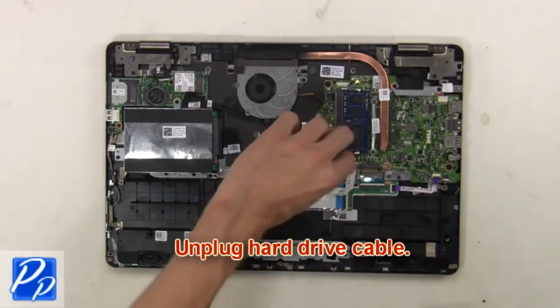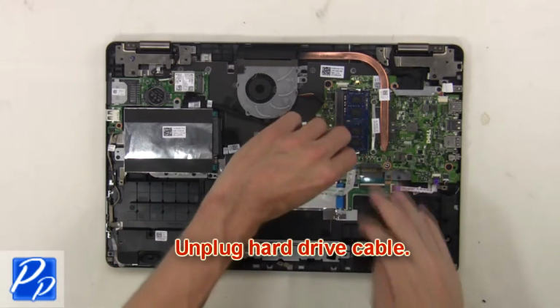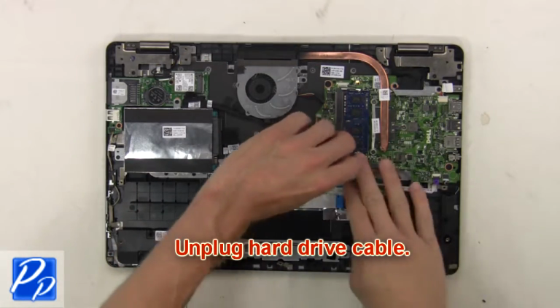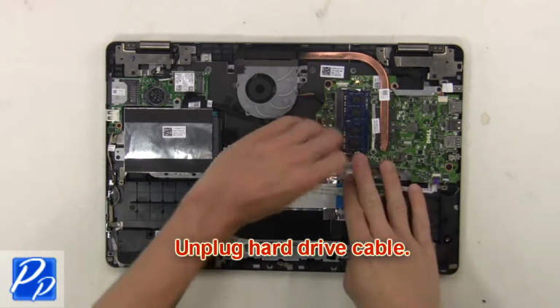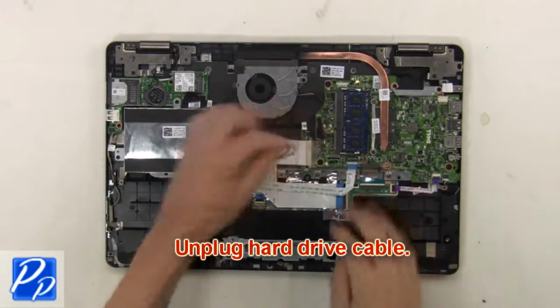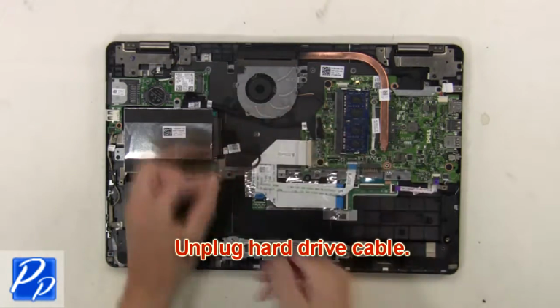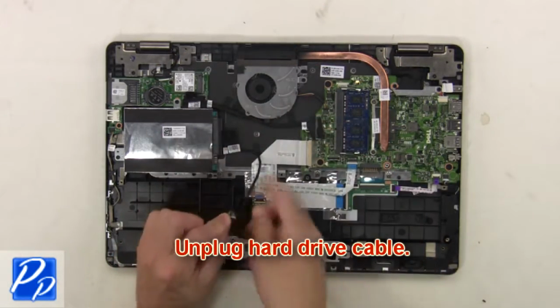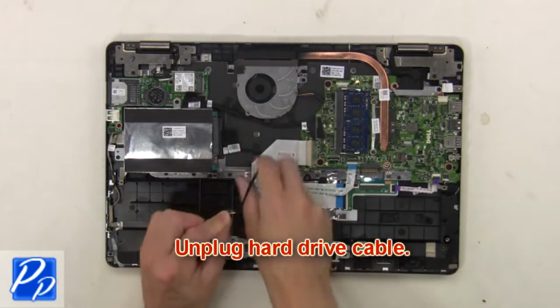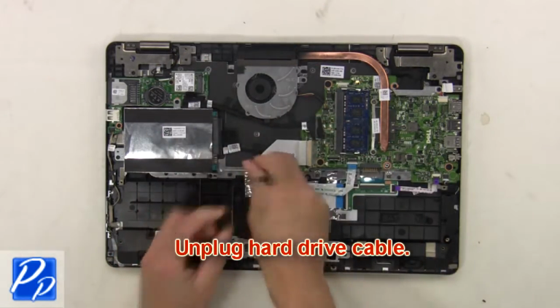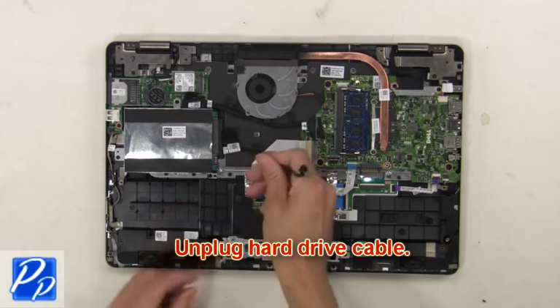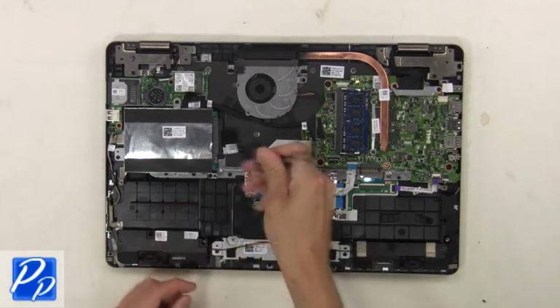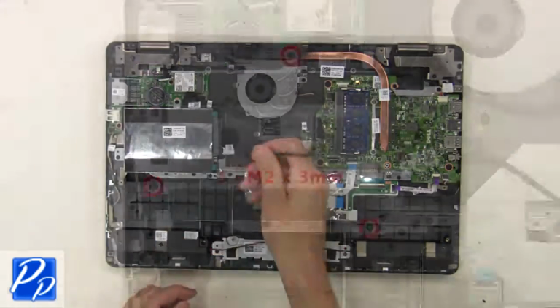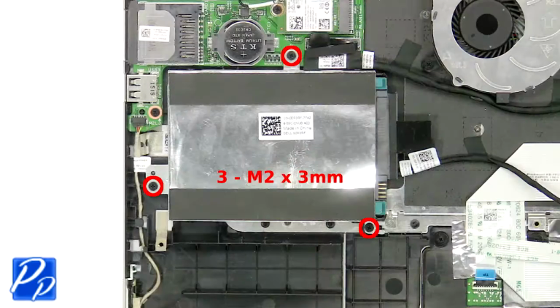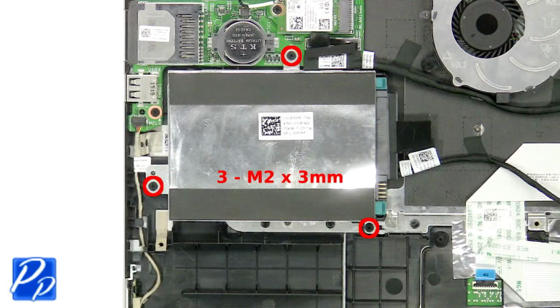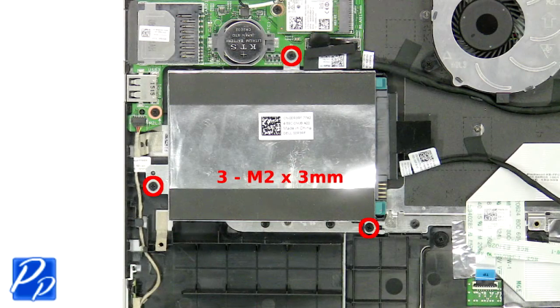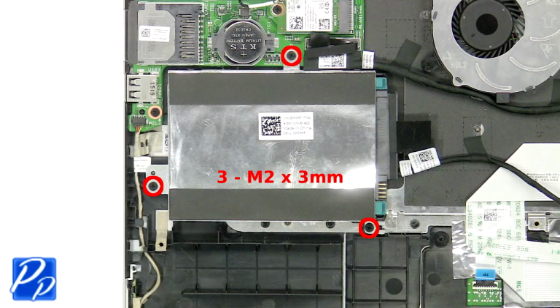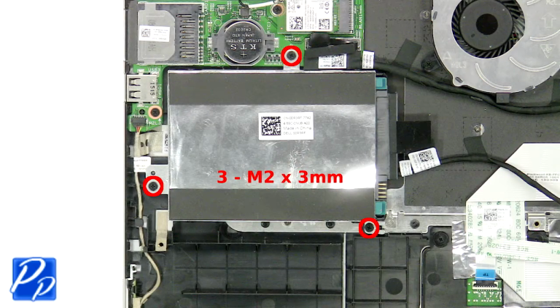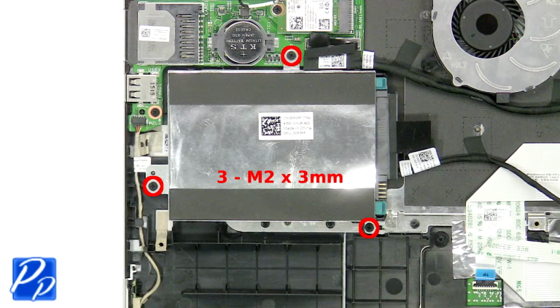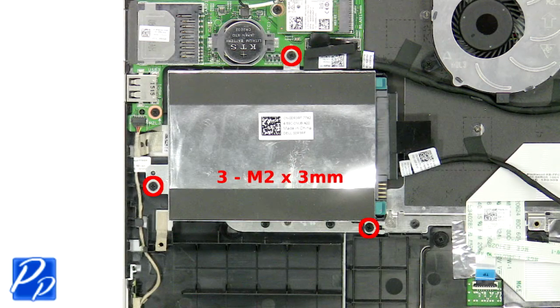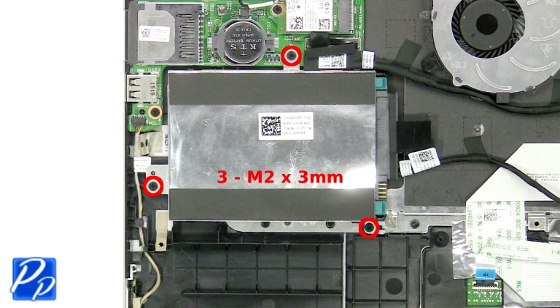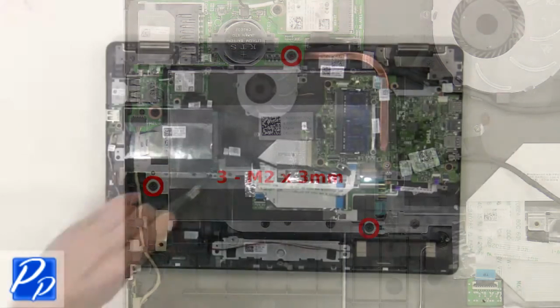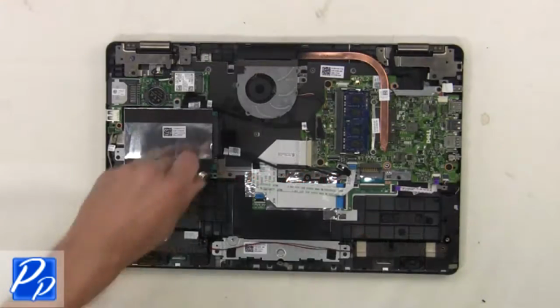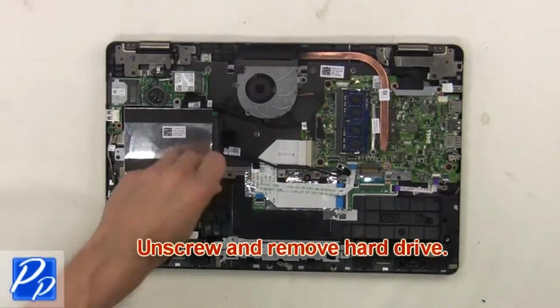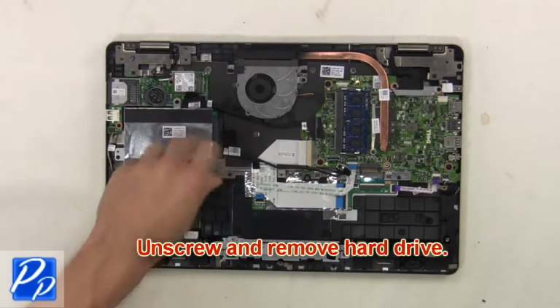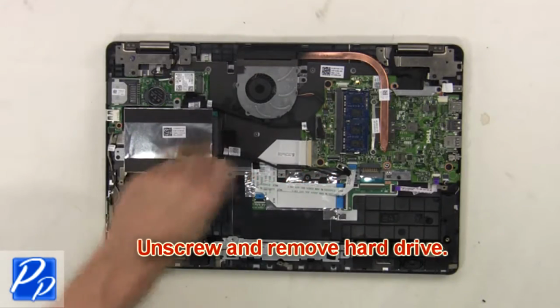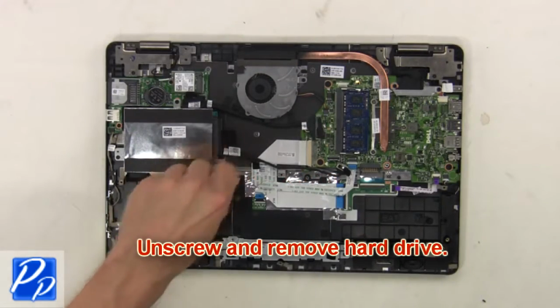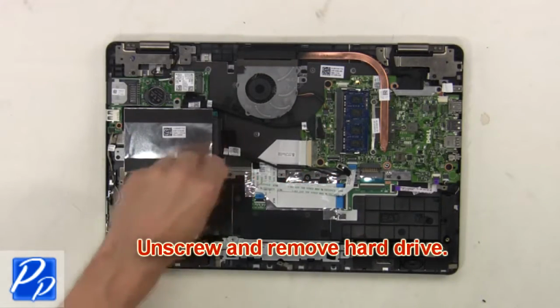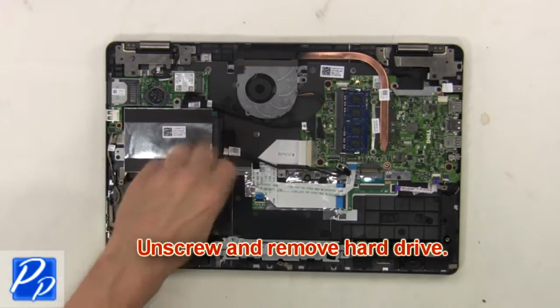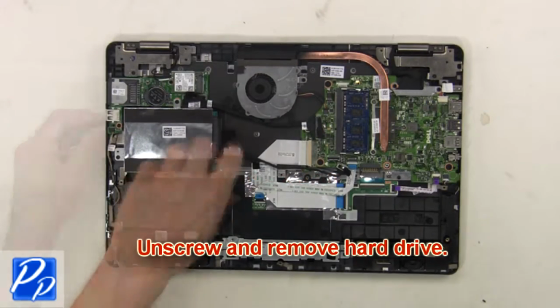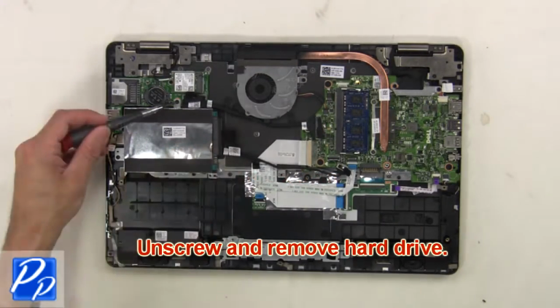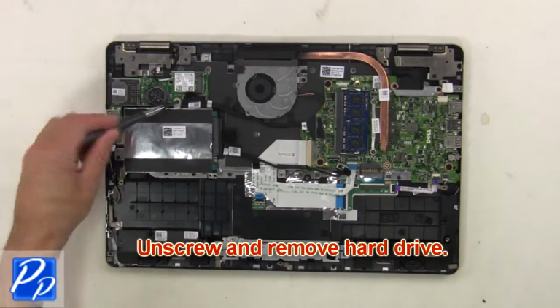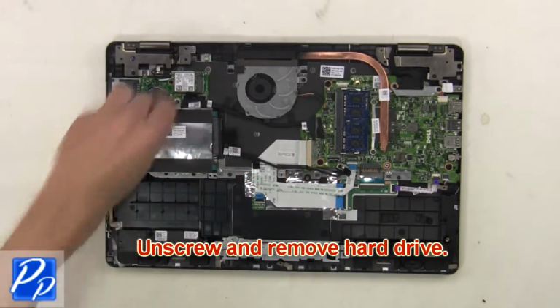Next, unplug the hard drive cable. Then unscrew and remove the hard drive.